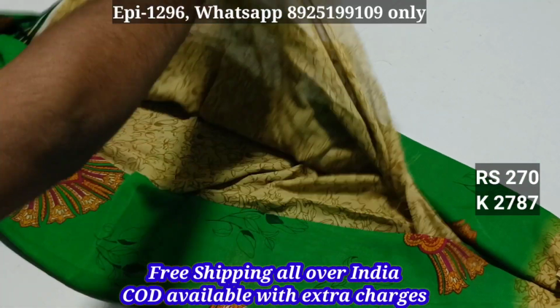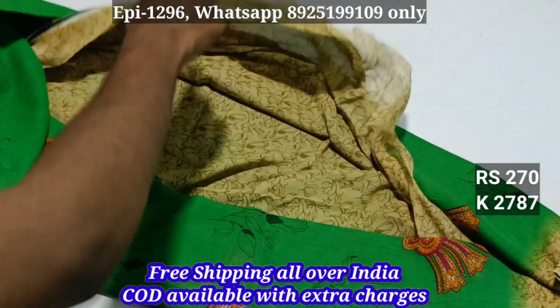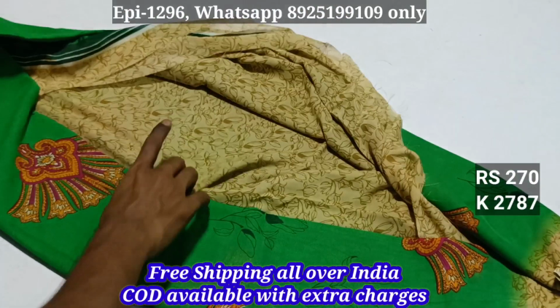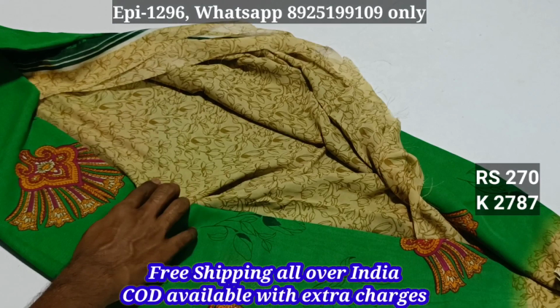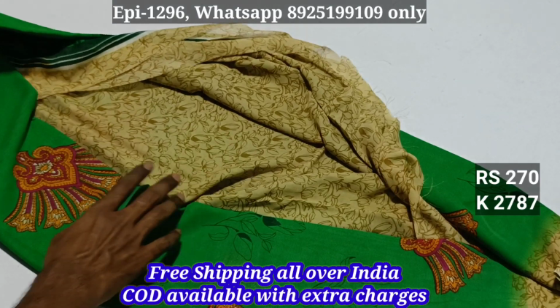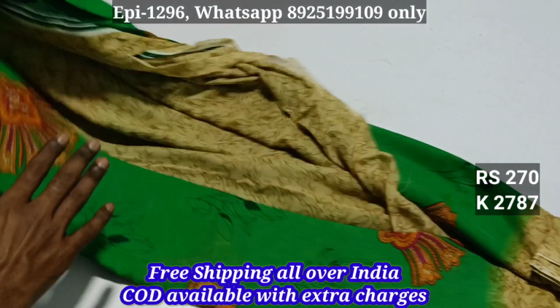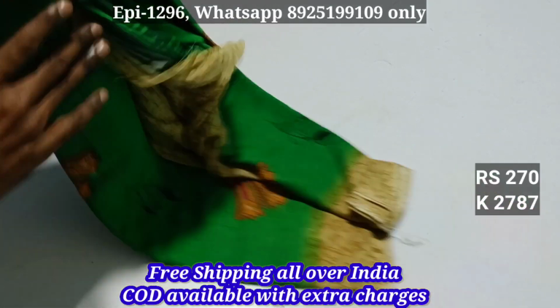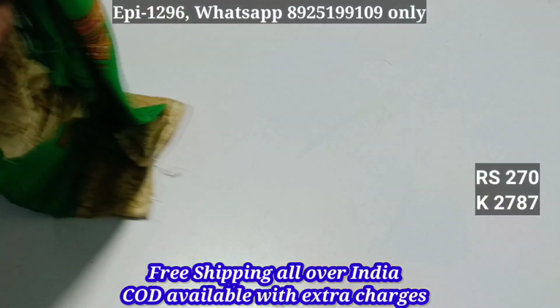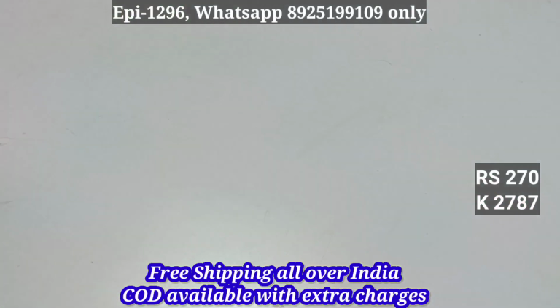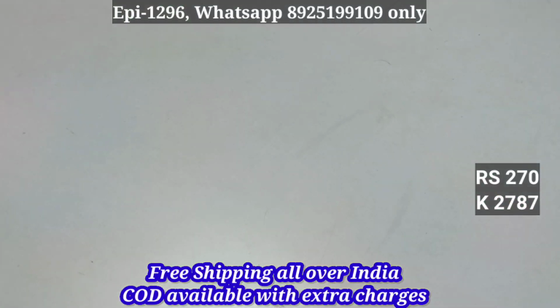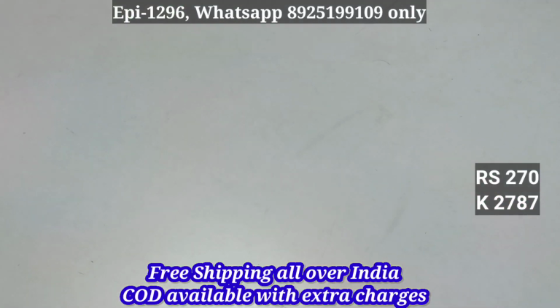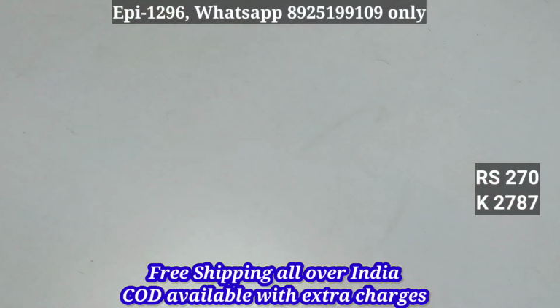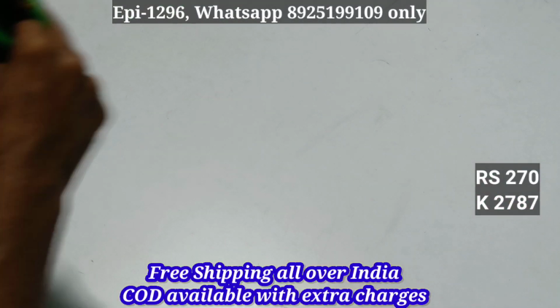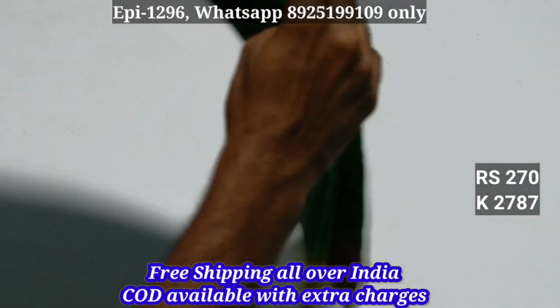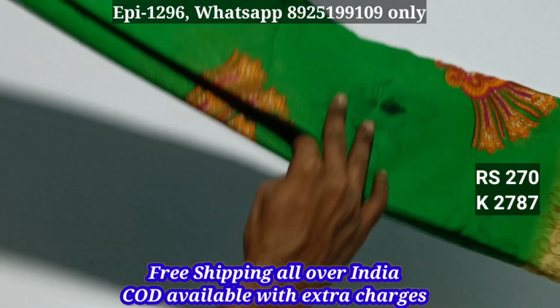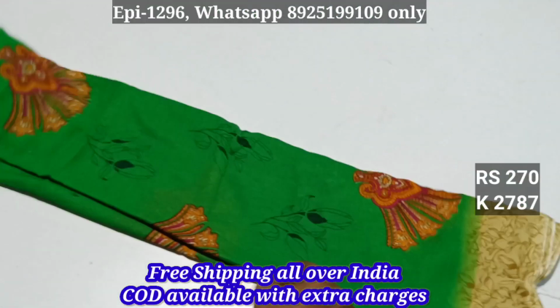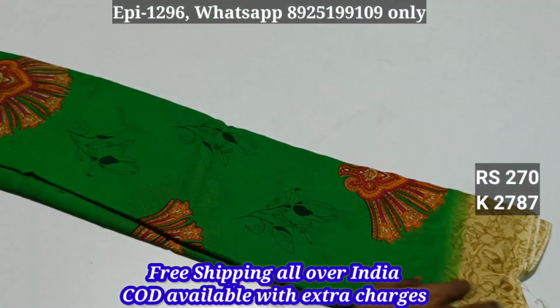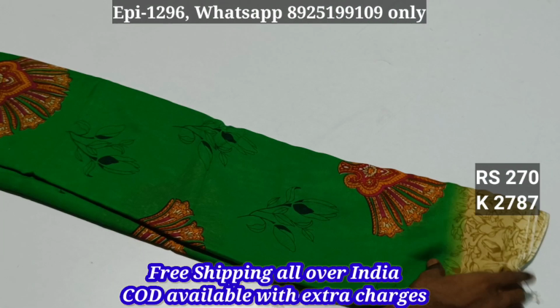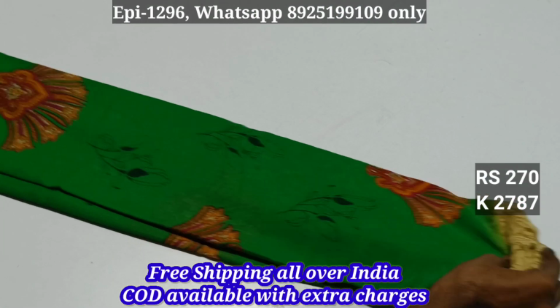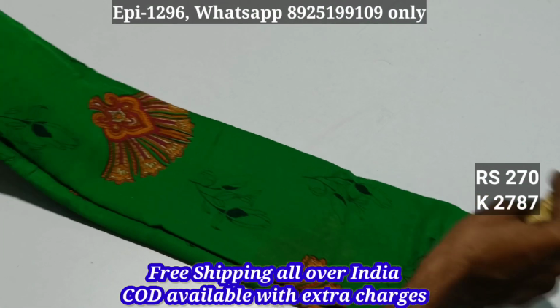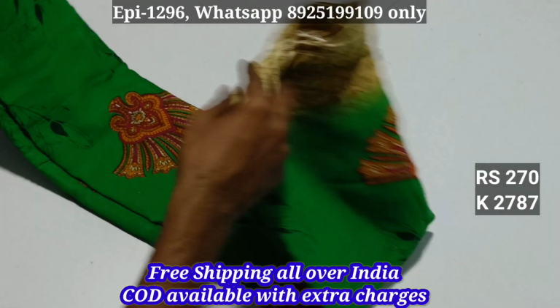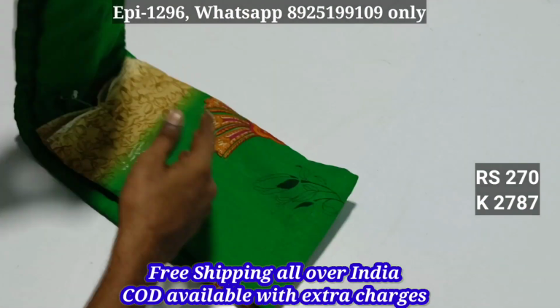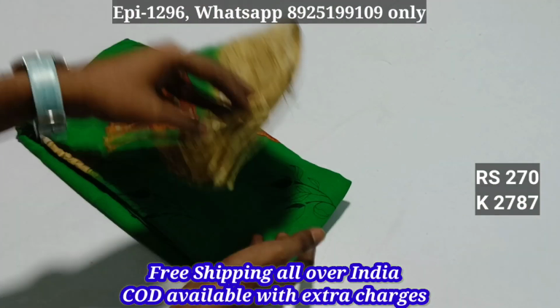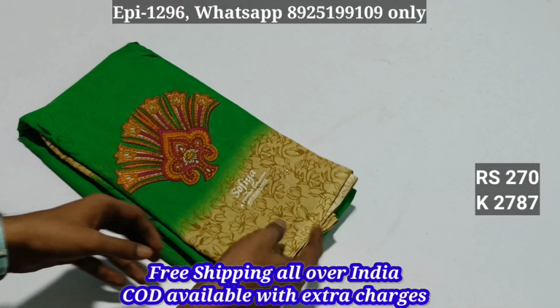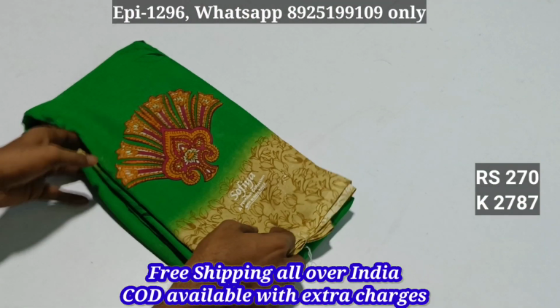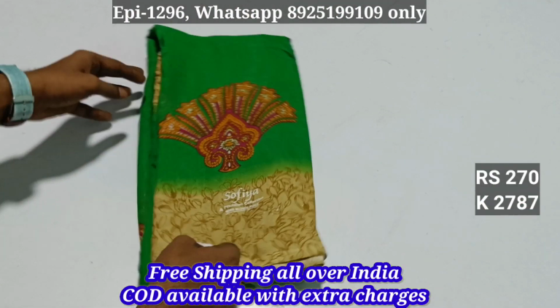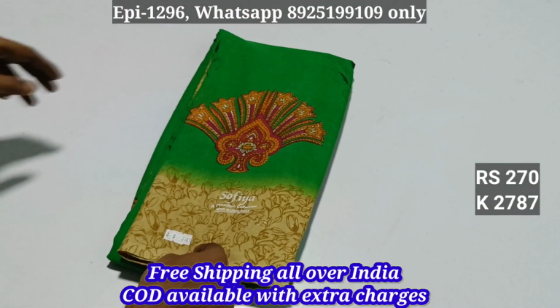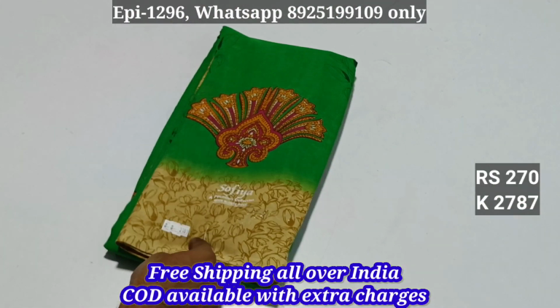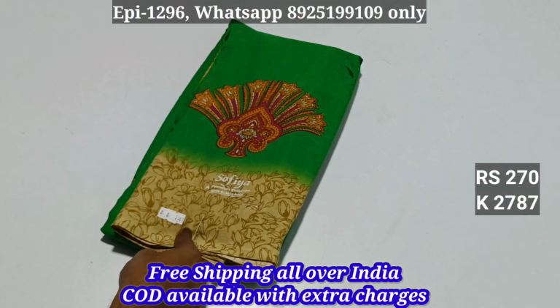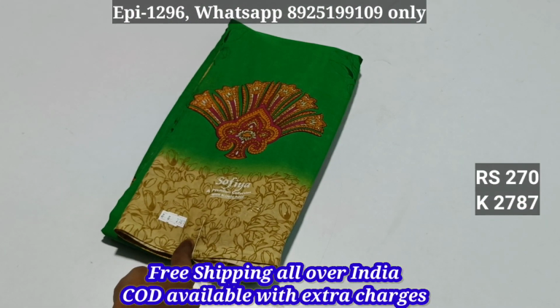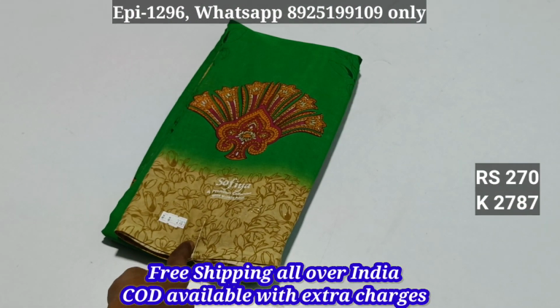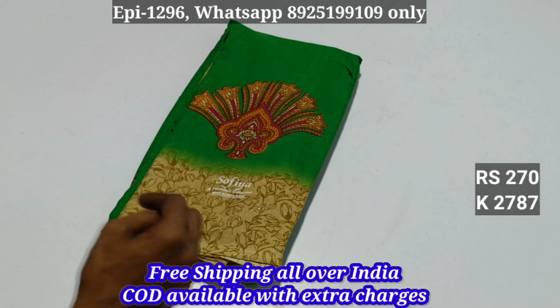Pallu blouse. LMA270 — here we go and select order, place order. Thank you.